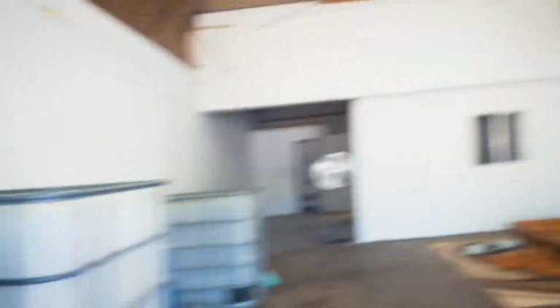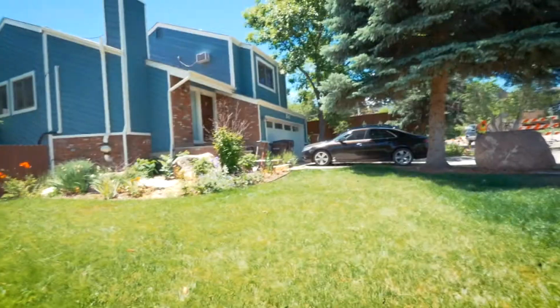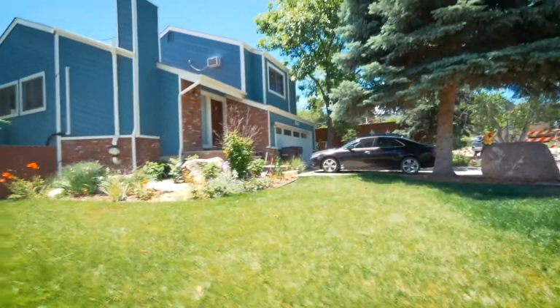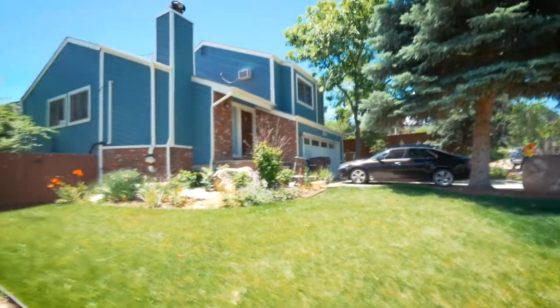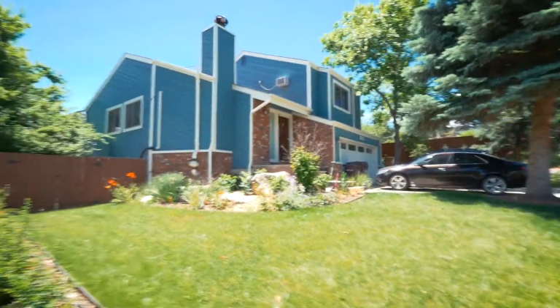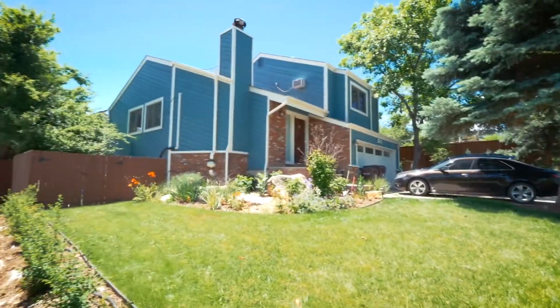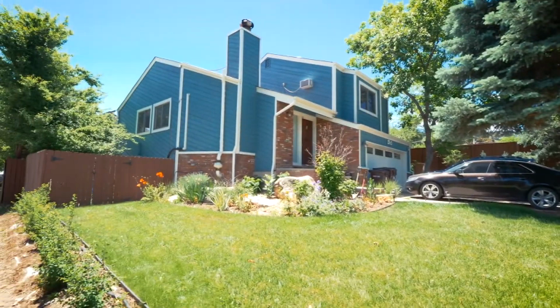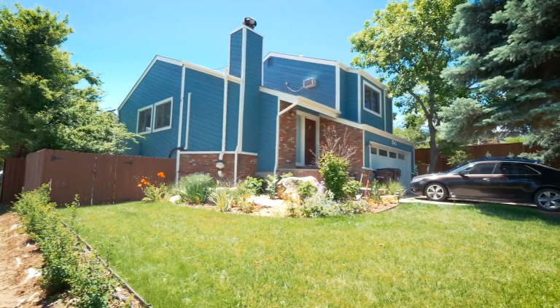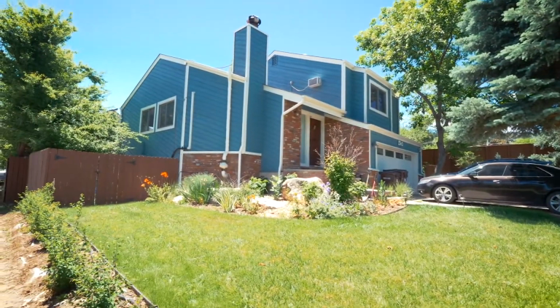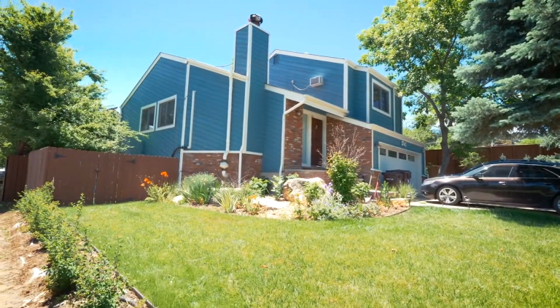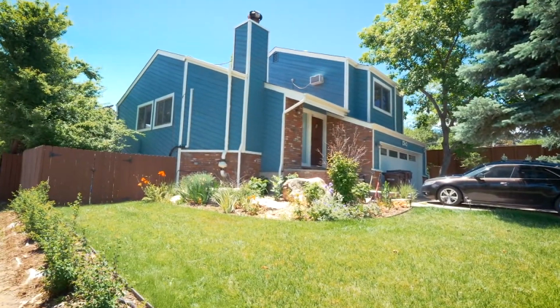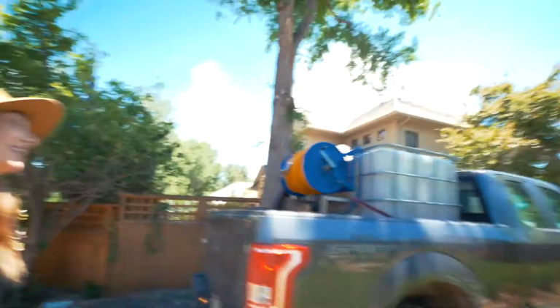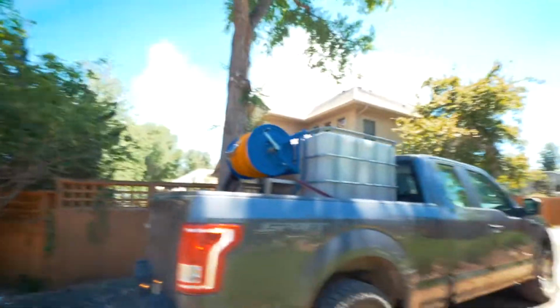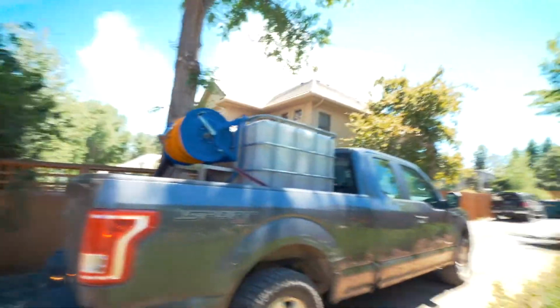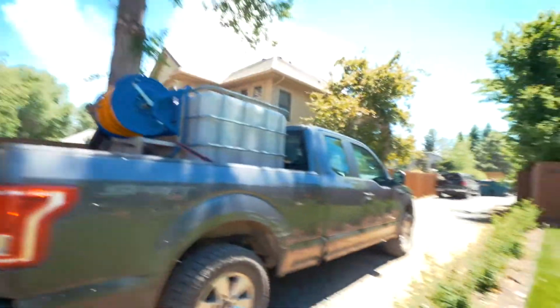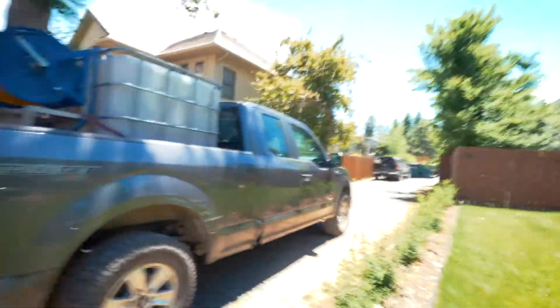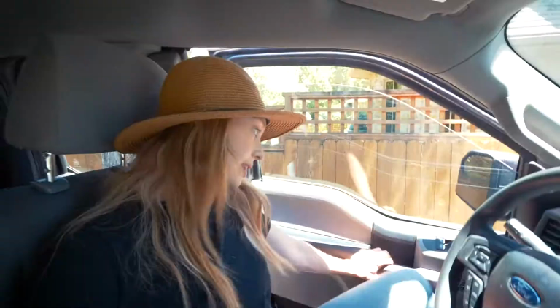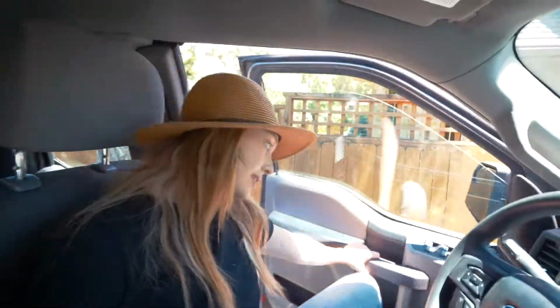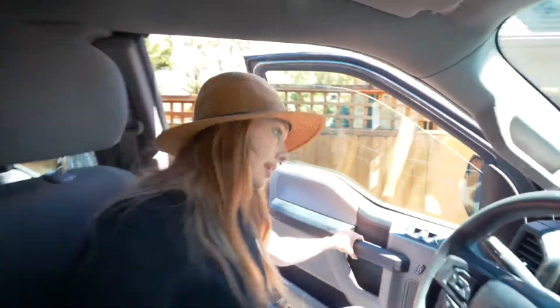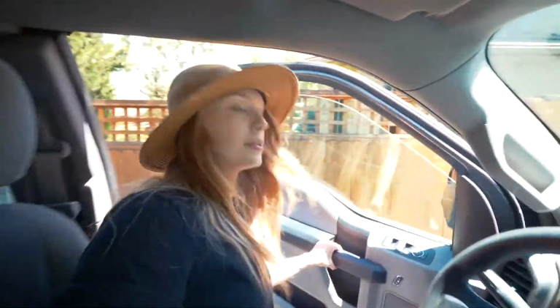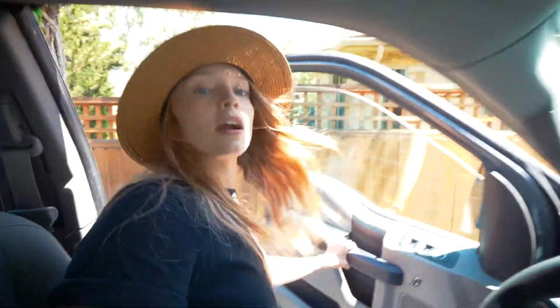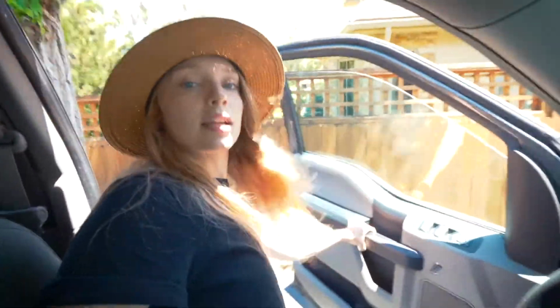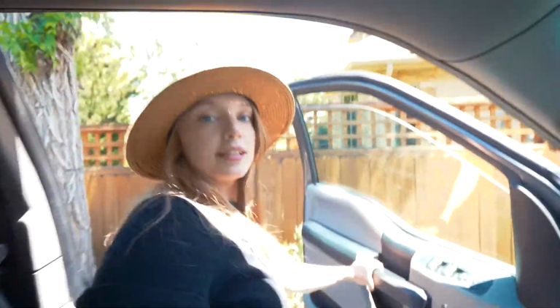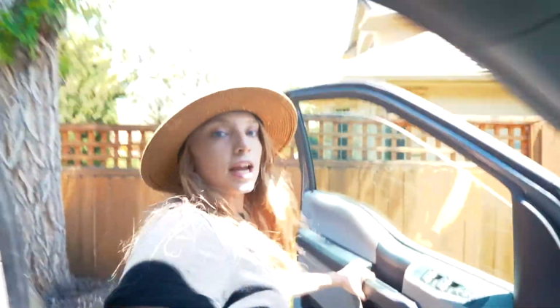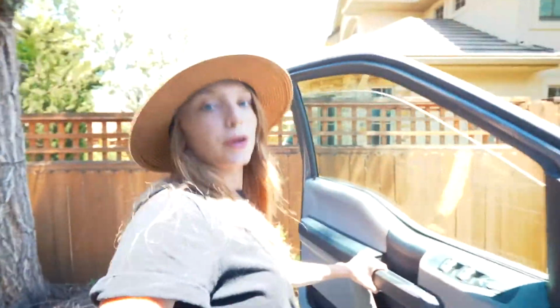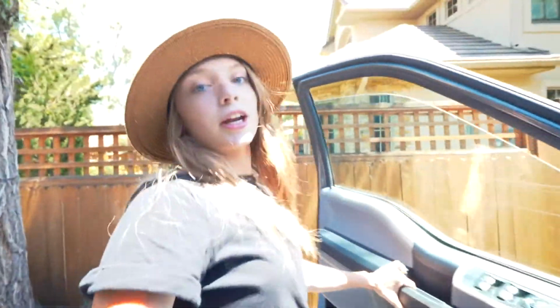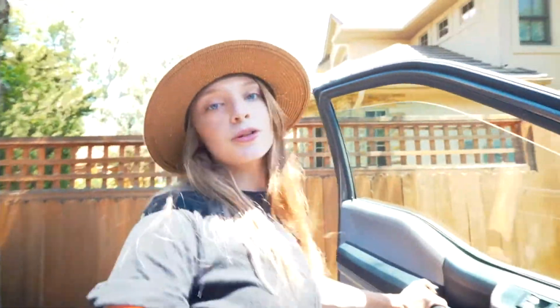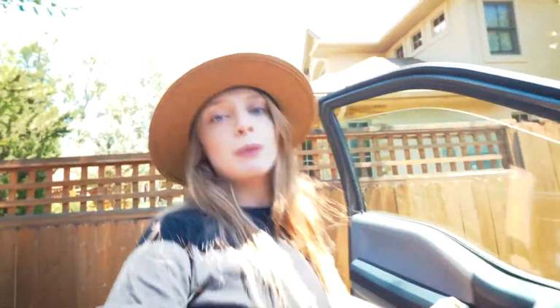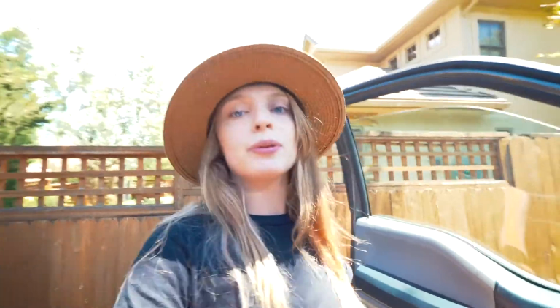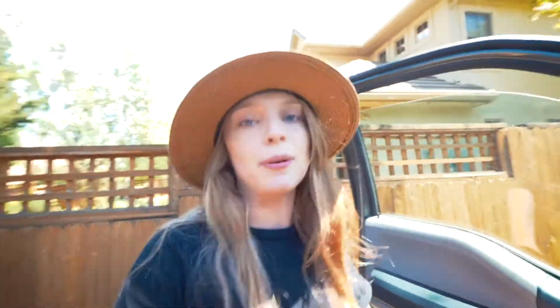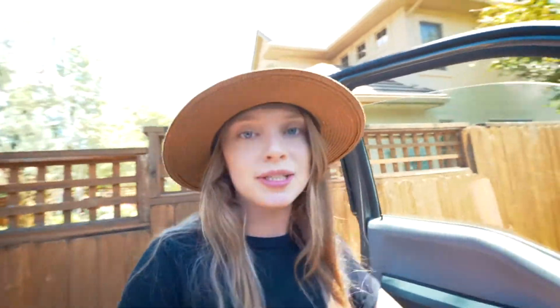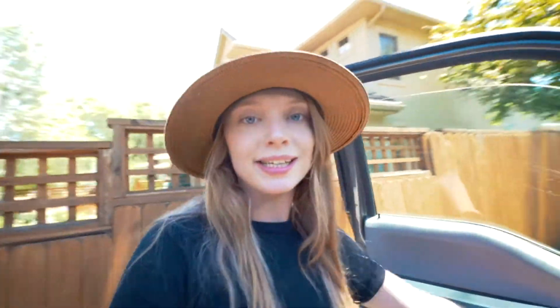We just pulled up to one of my residential clients' landscapes and gardens and we're going to go spraying with compost tea.